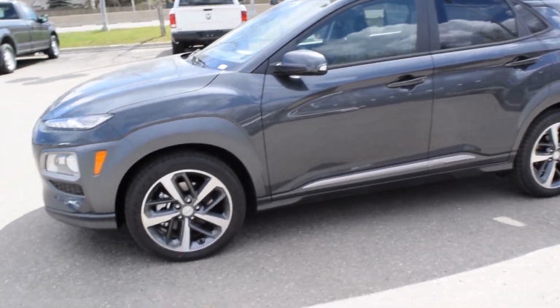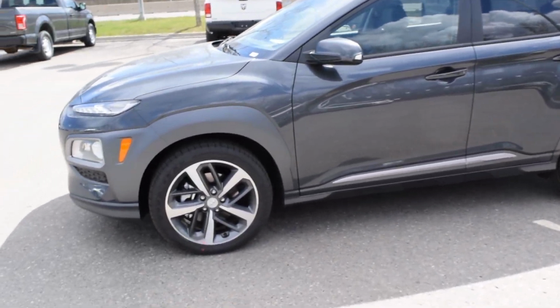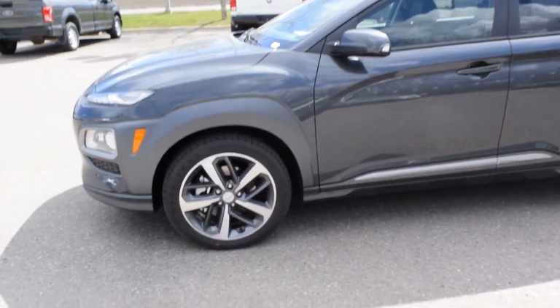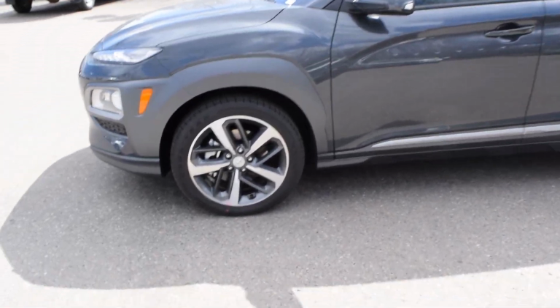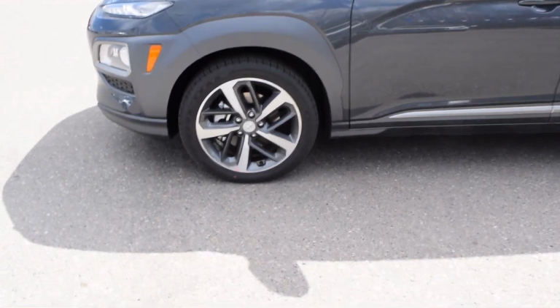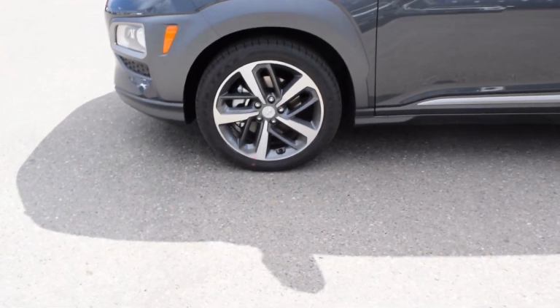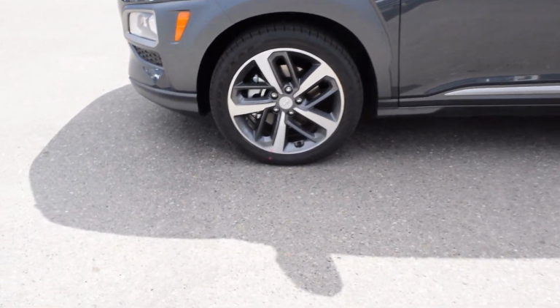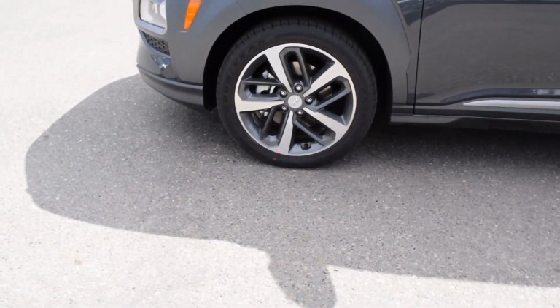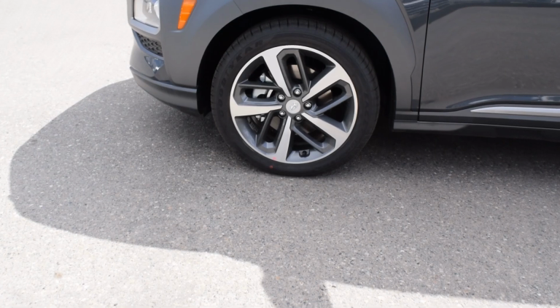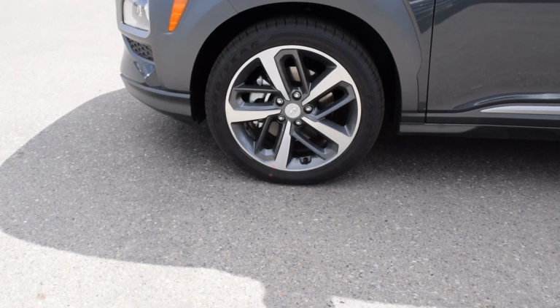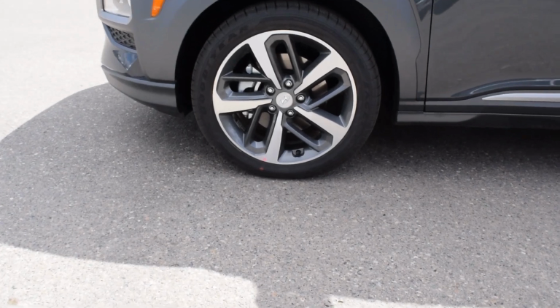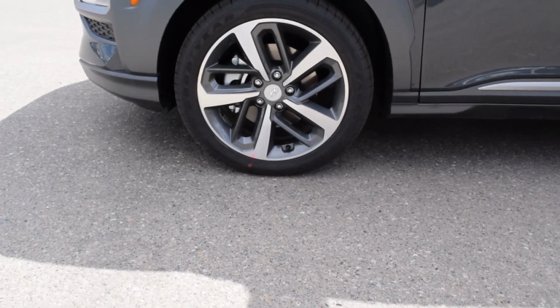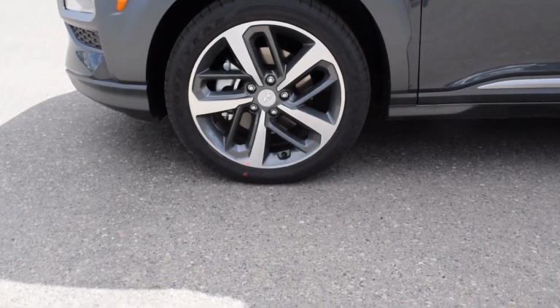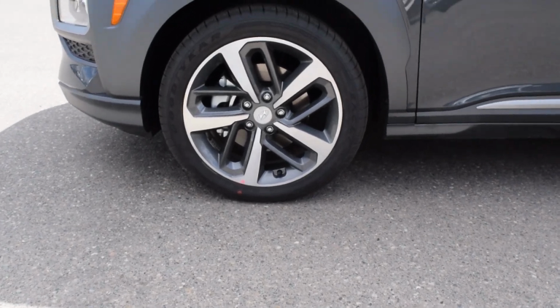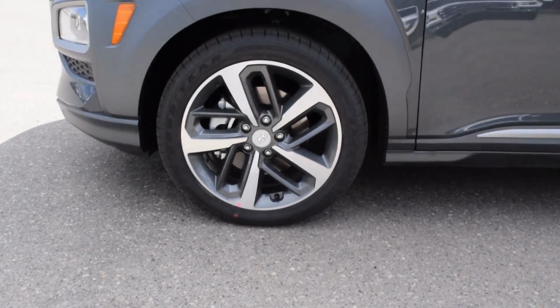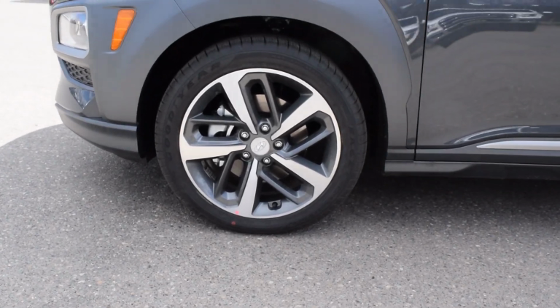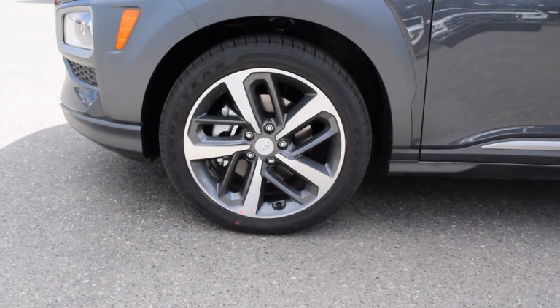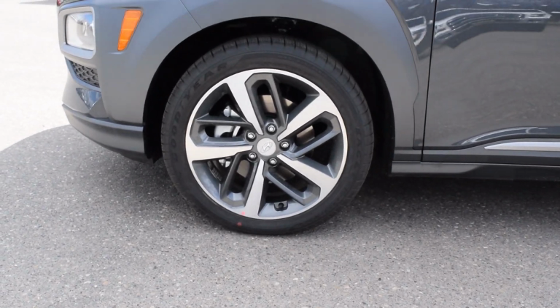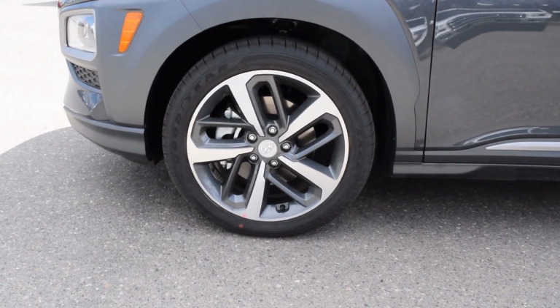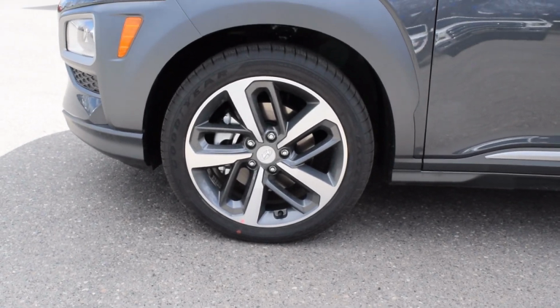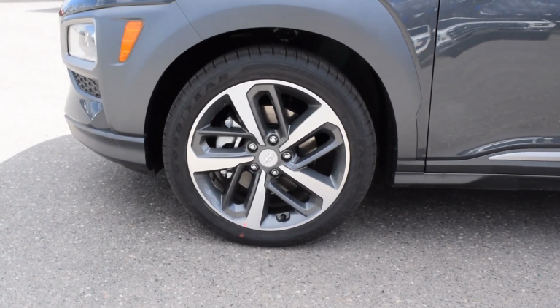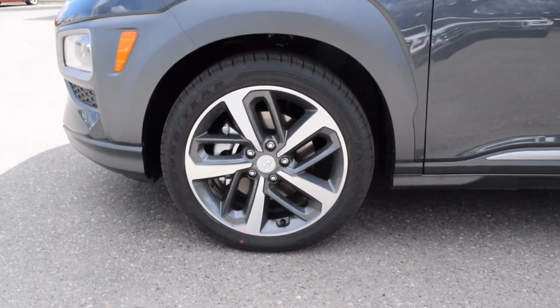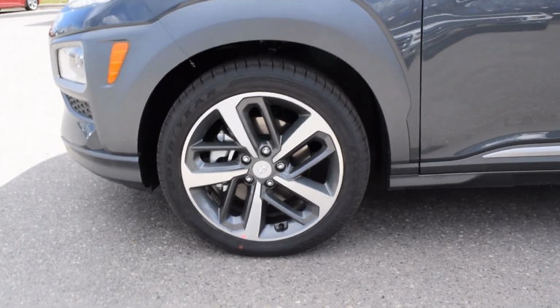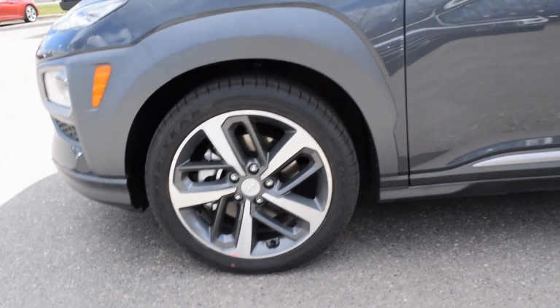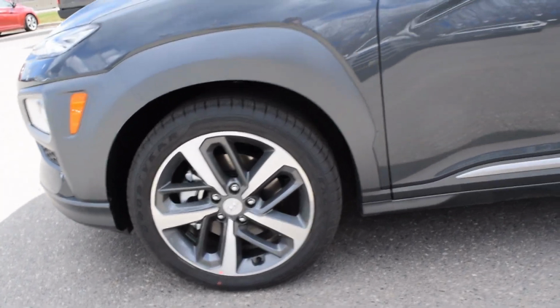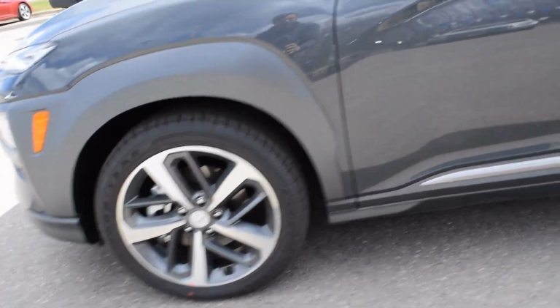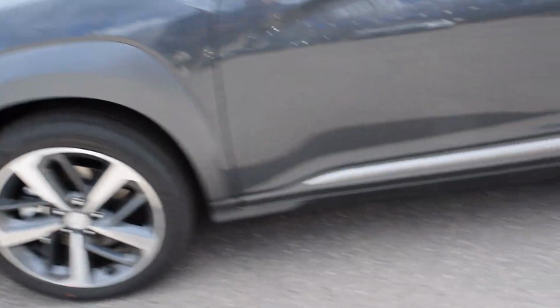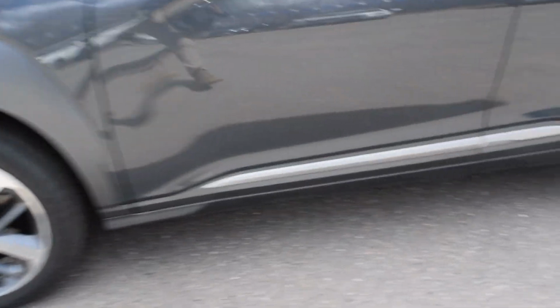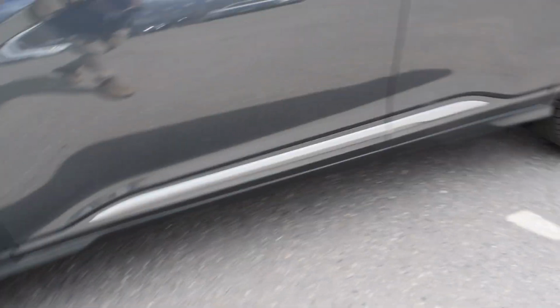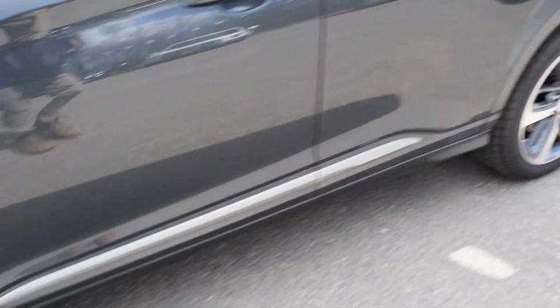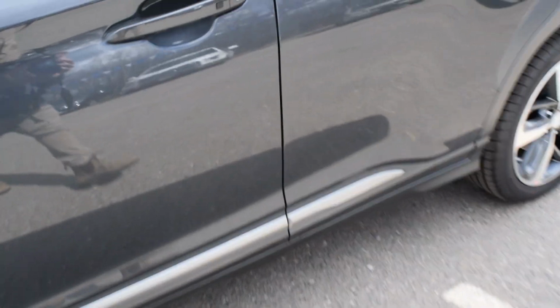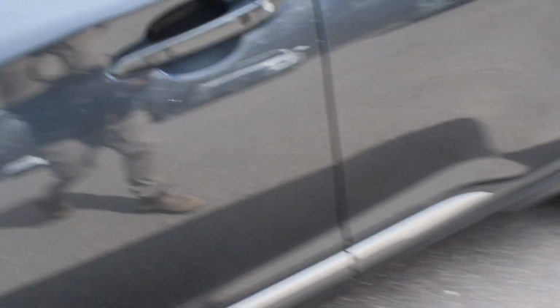If we look down at the wheel here, they are 18 inches. Now let's hop inside and show you some features.